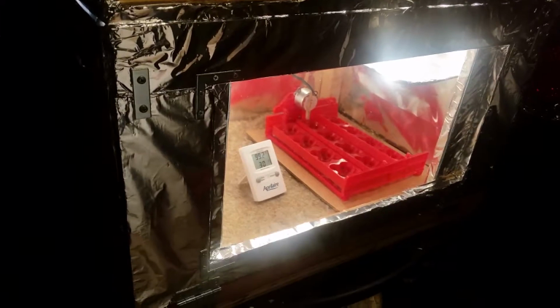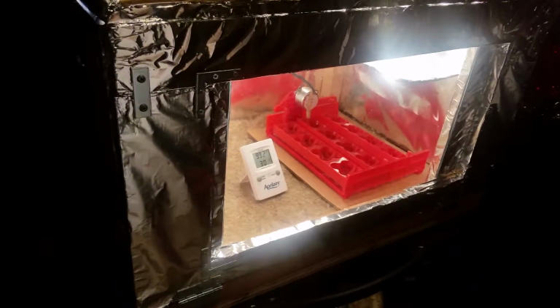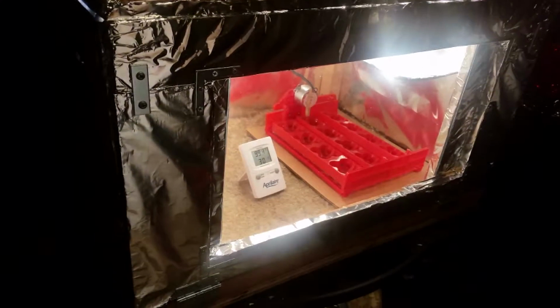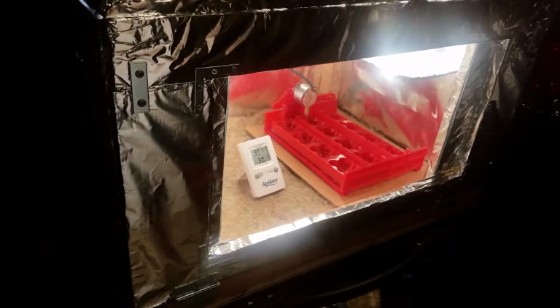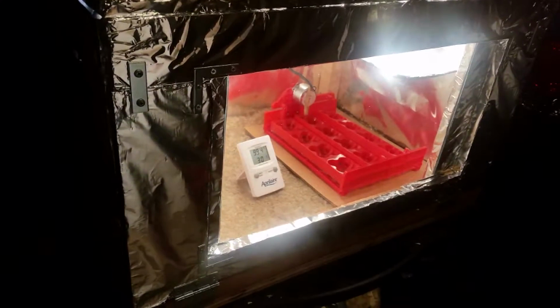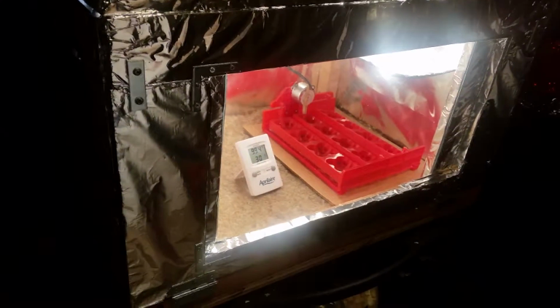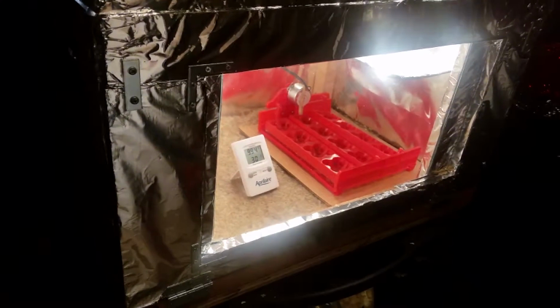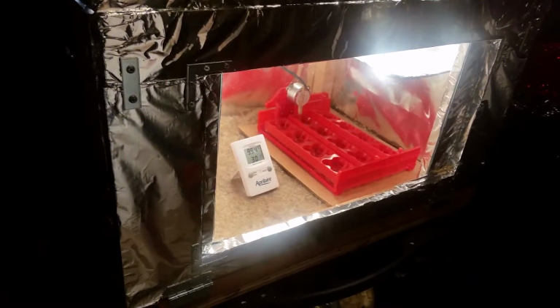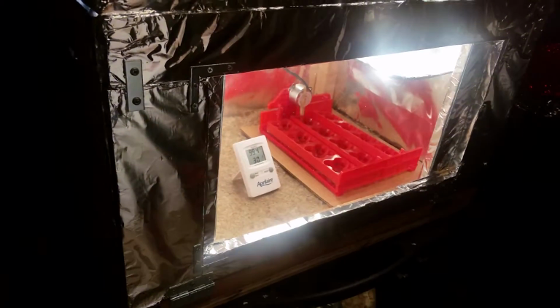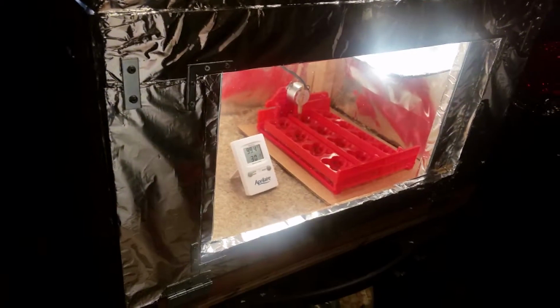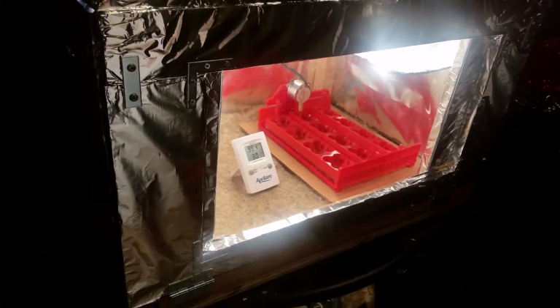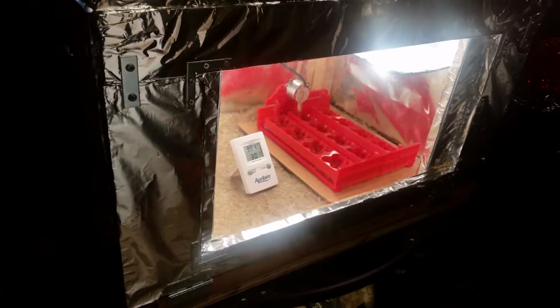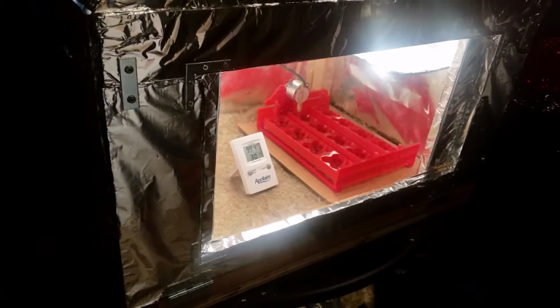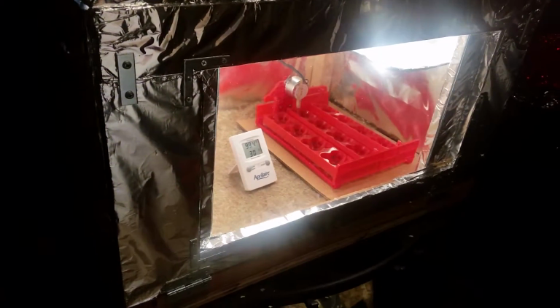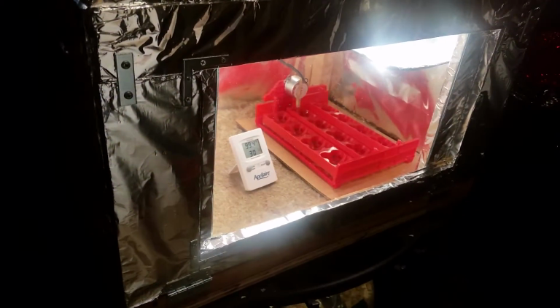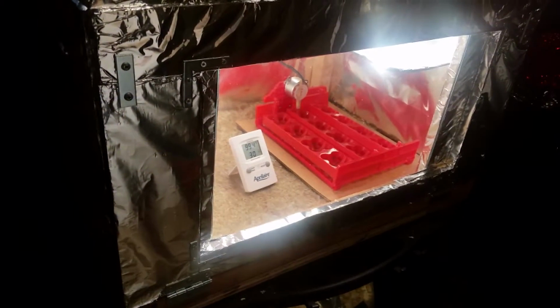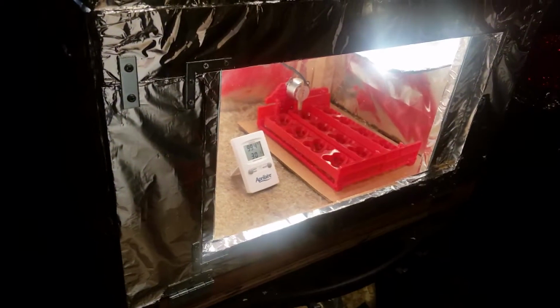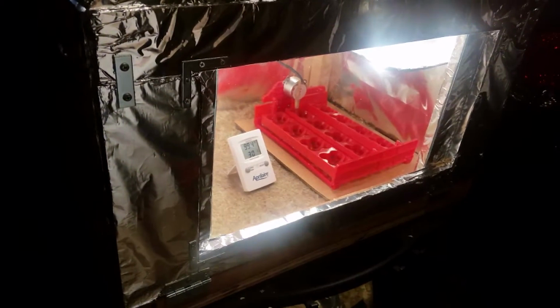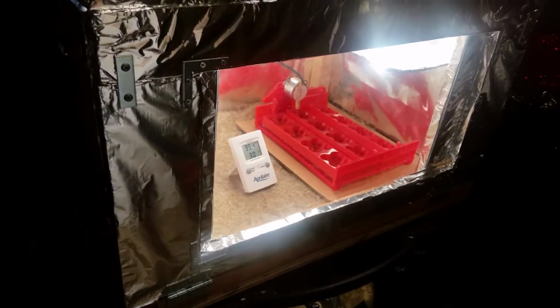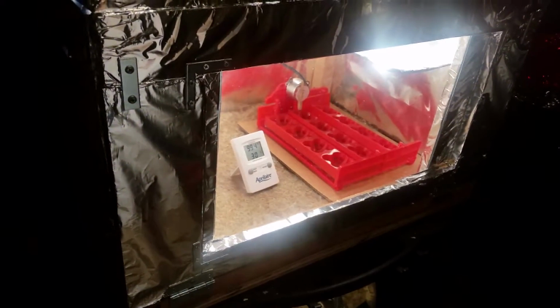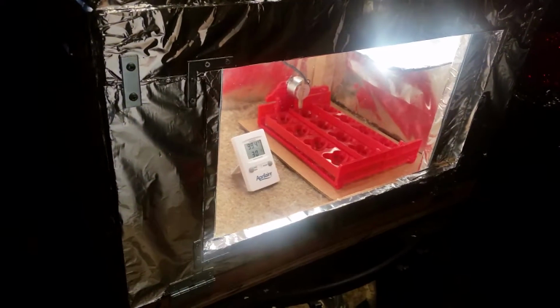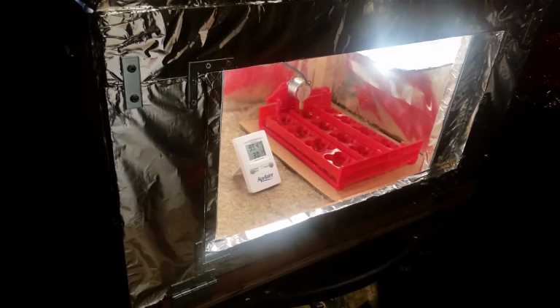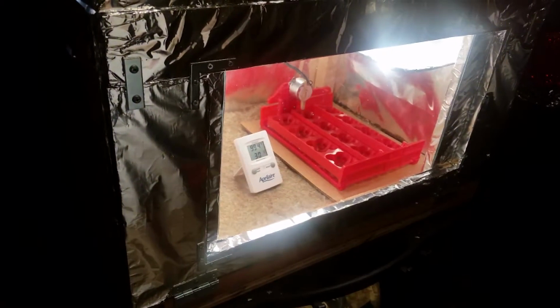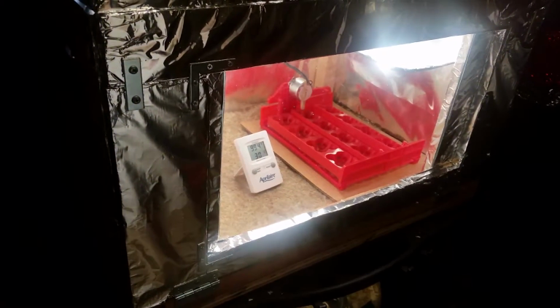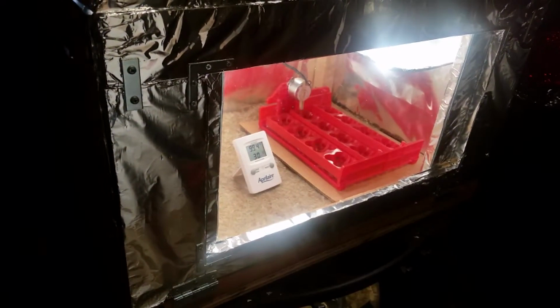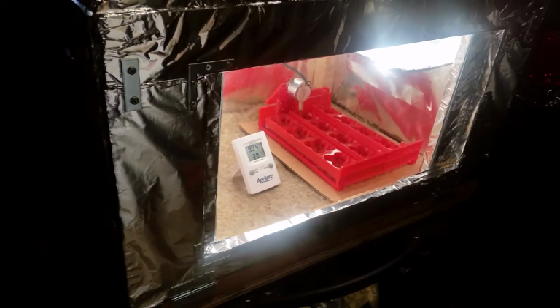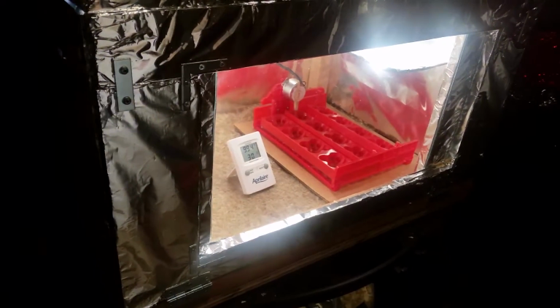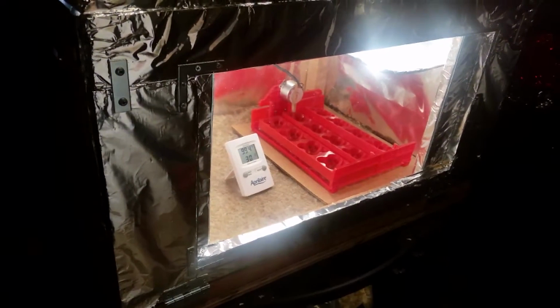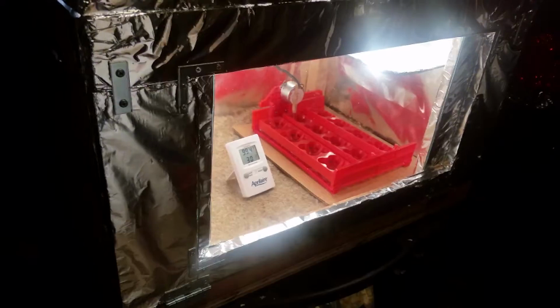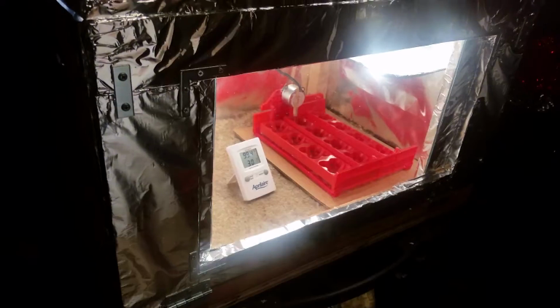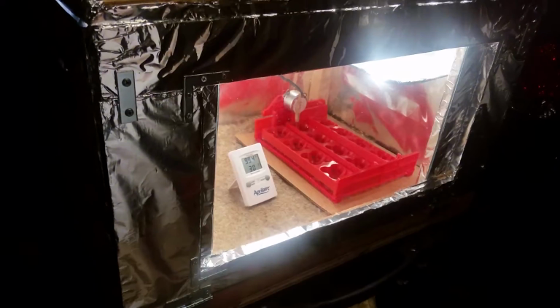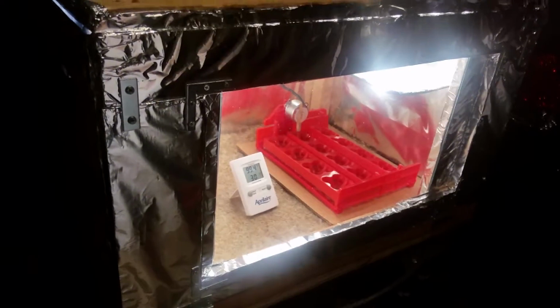Thanks for looking! We'll get you another video once the eggs are close to hatching or start hatching.